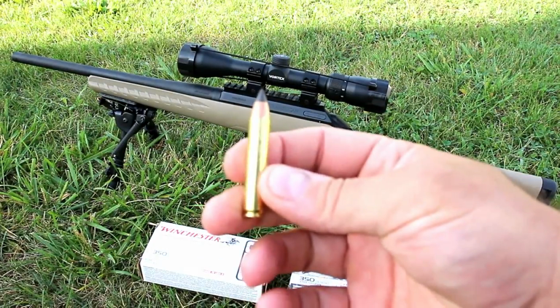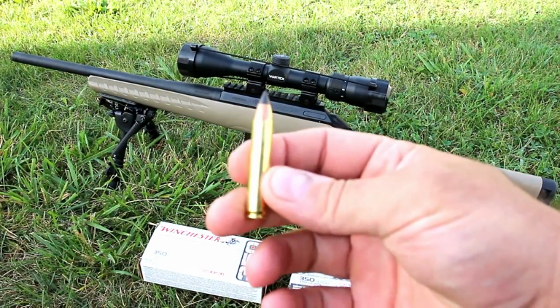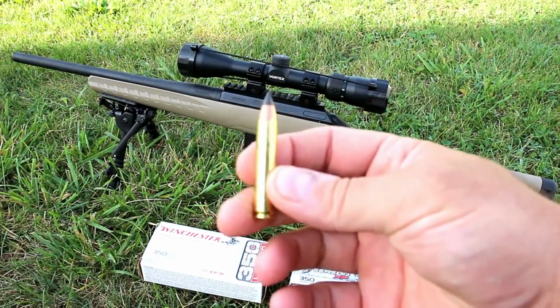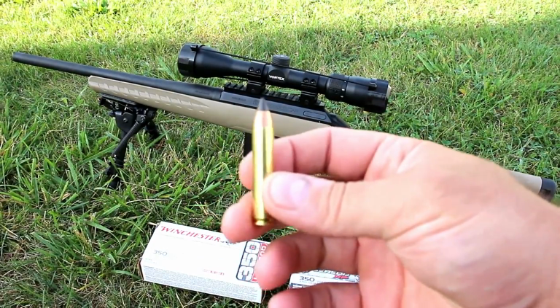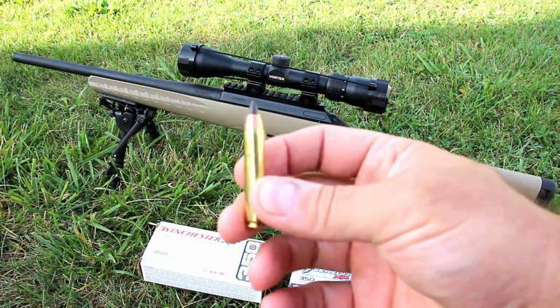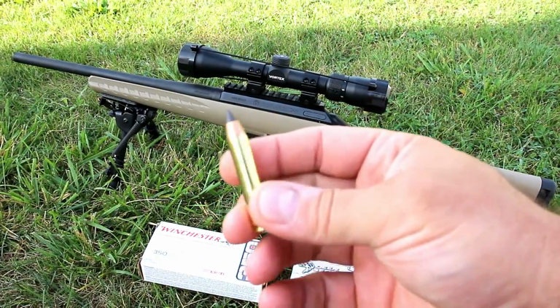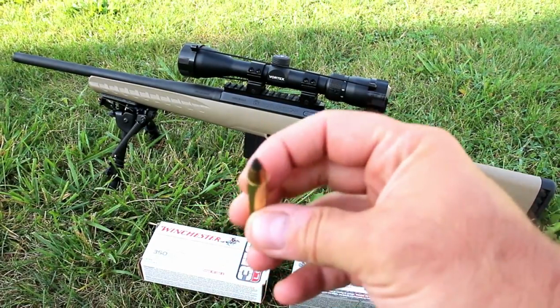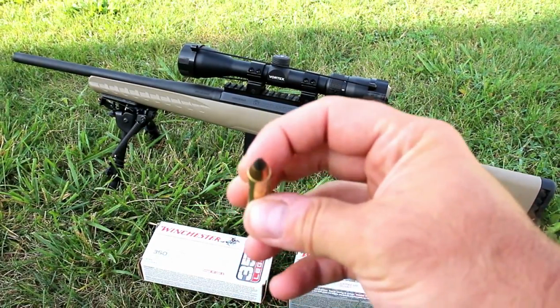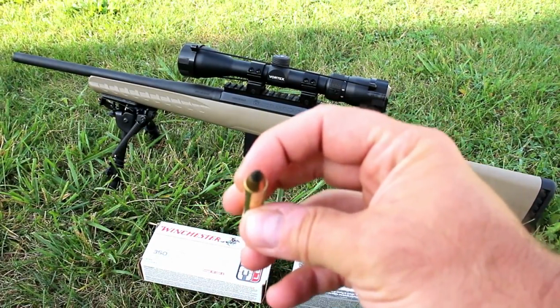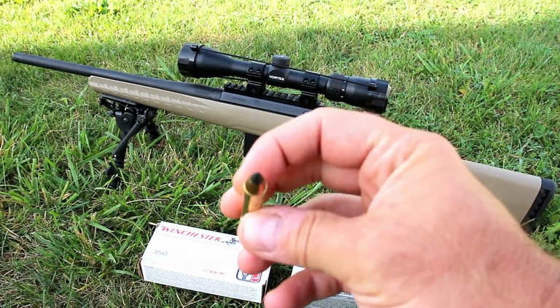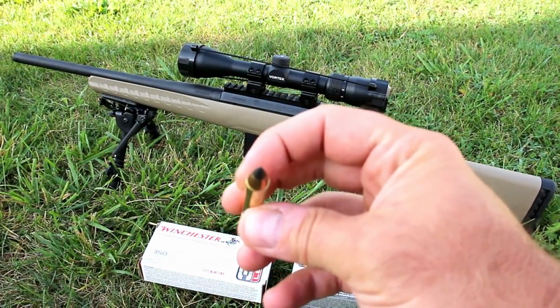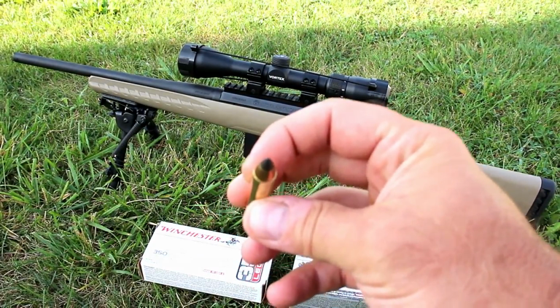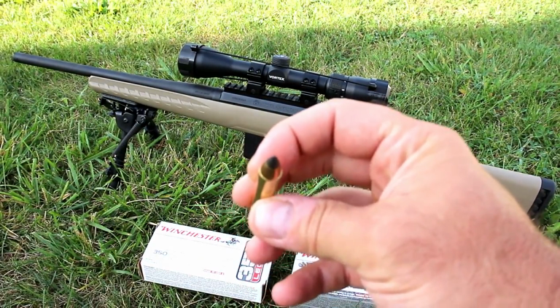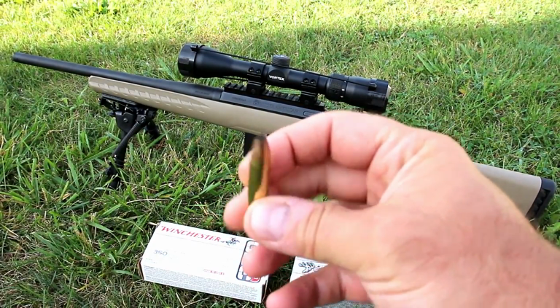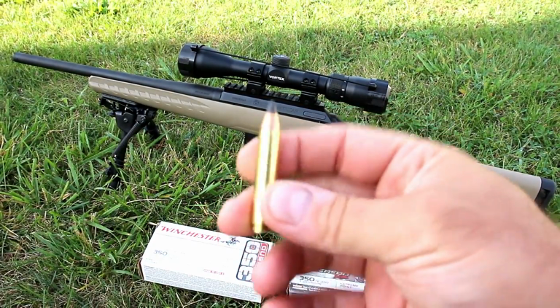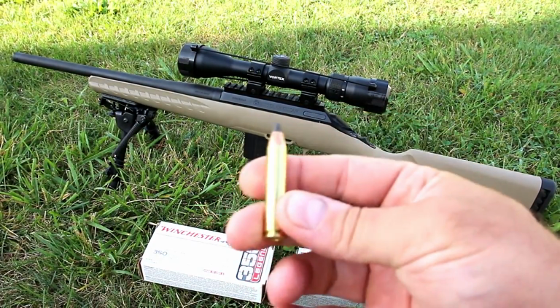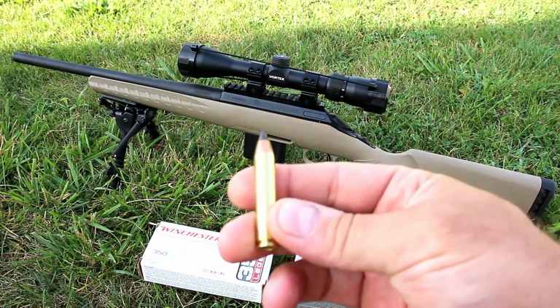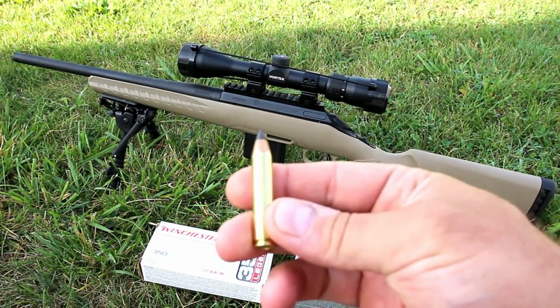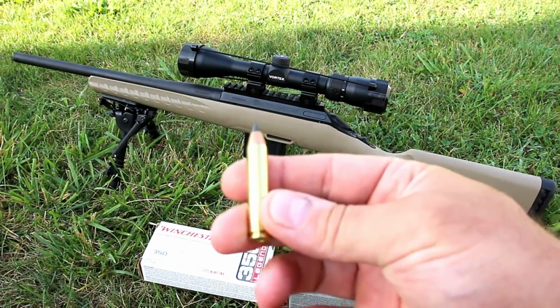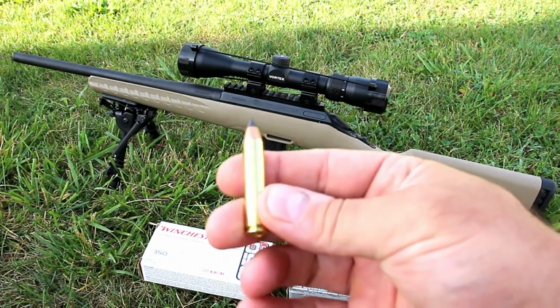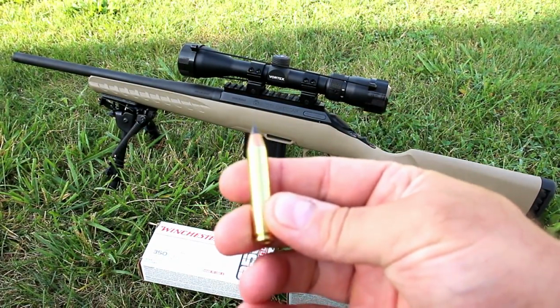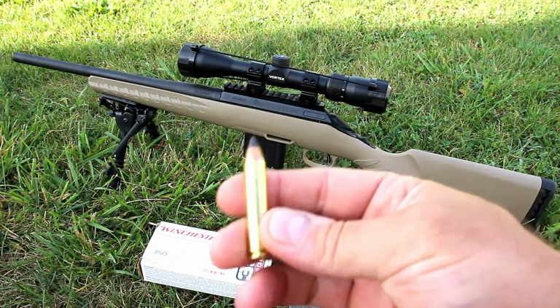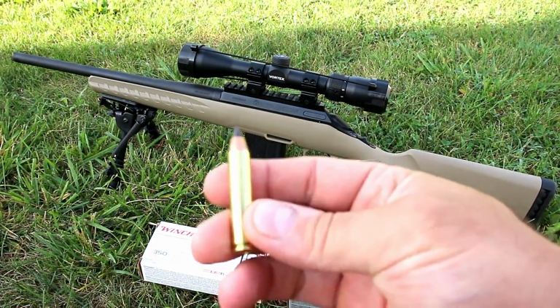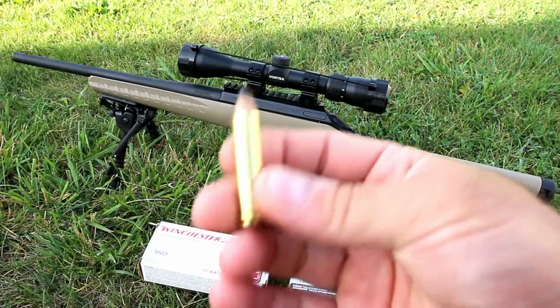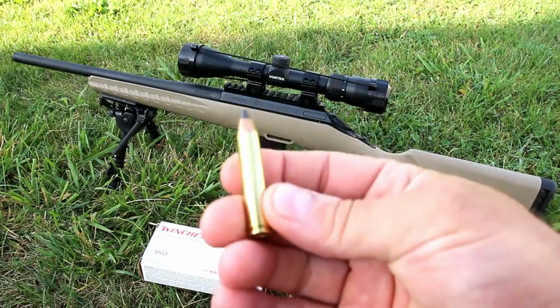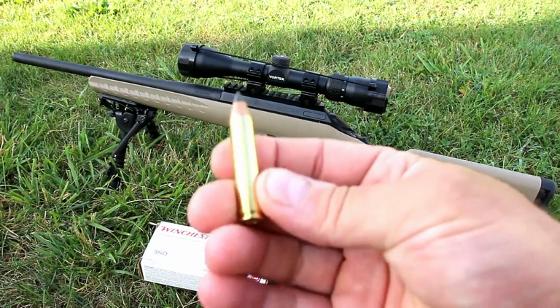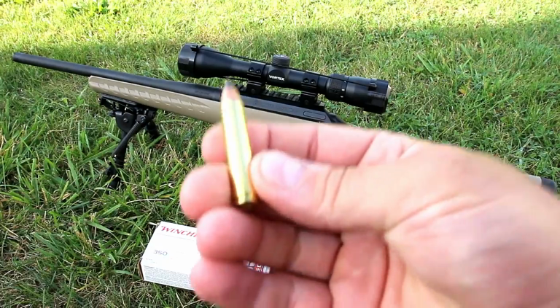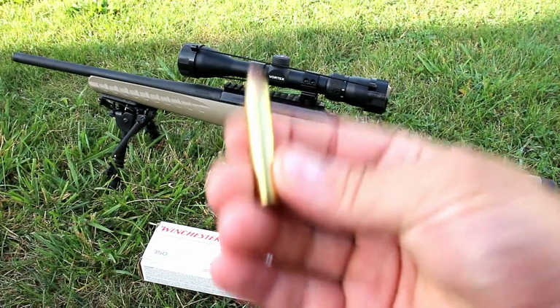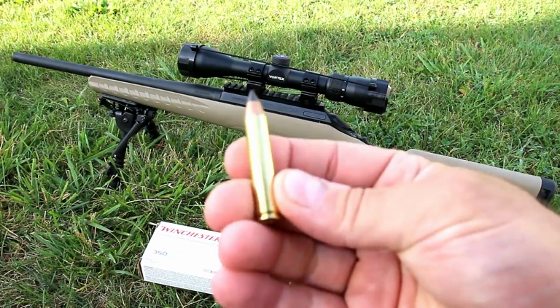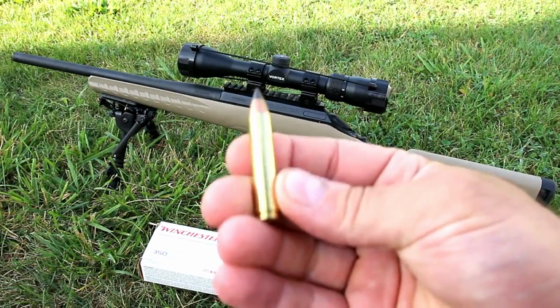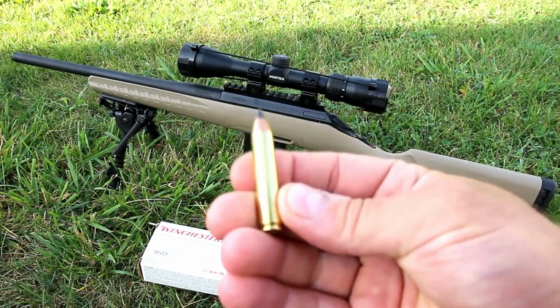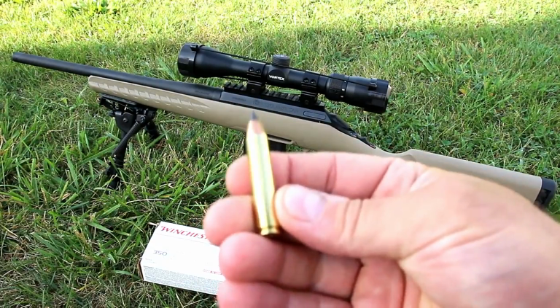Here is the hunting load. It's a soft point, 150 grain bullet. That one is more expensive.